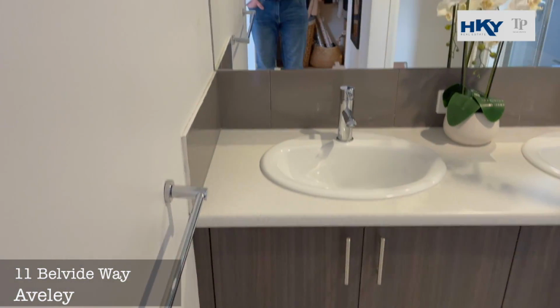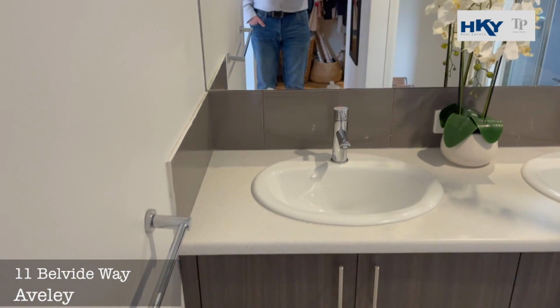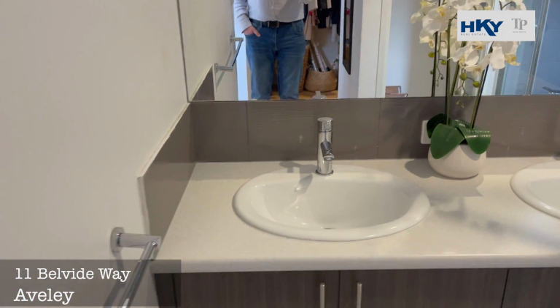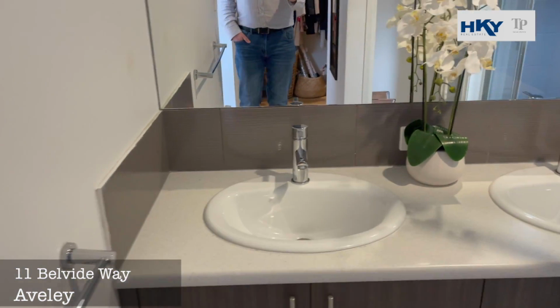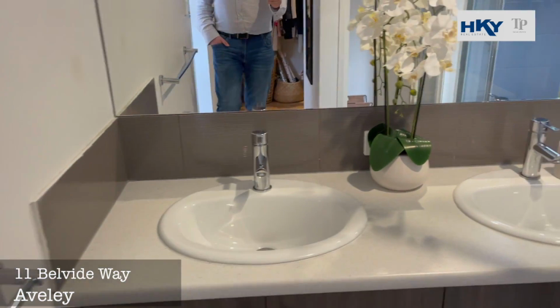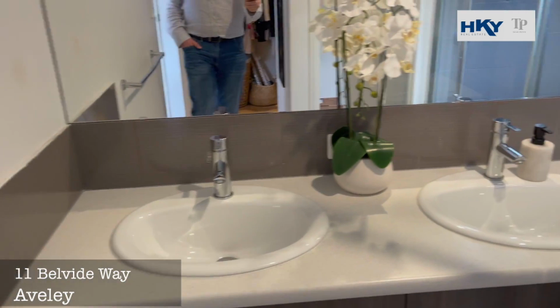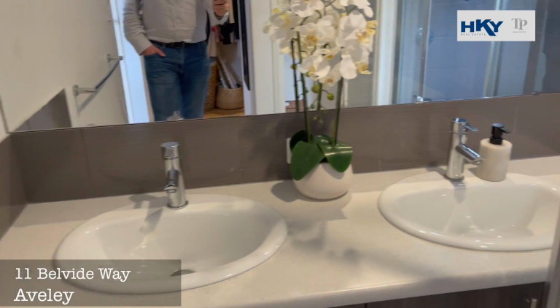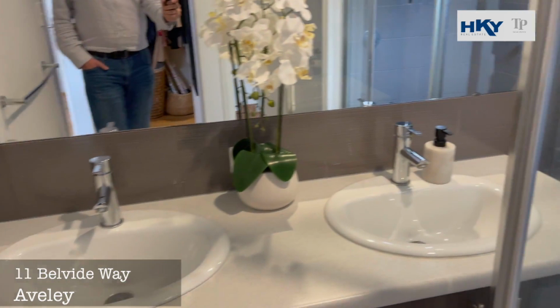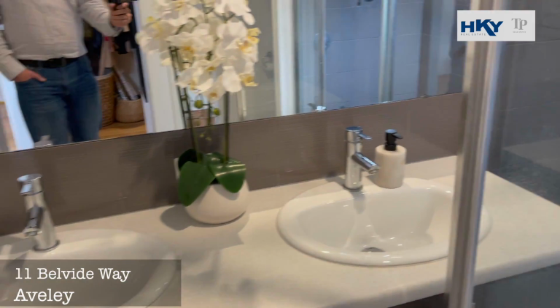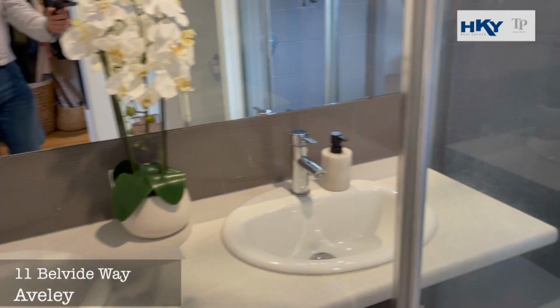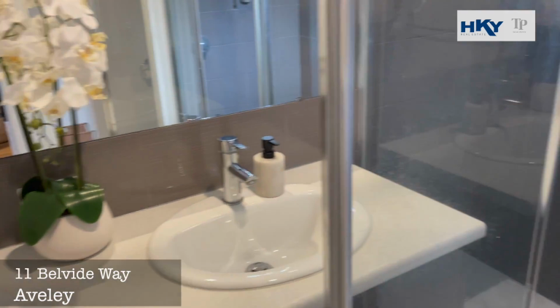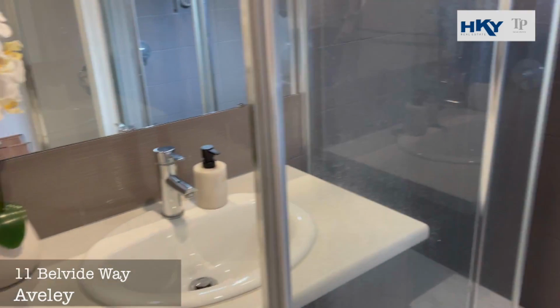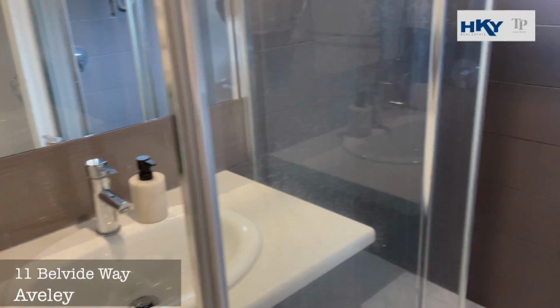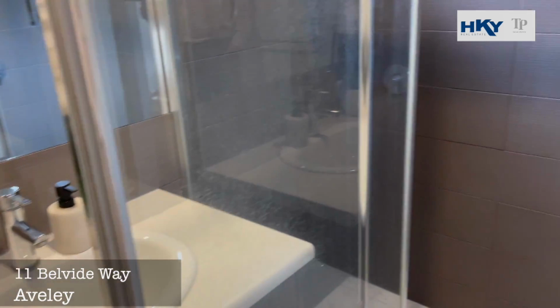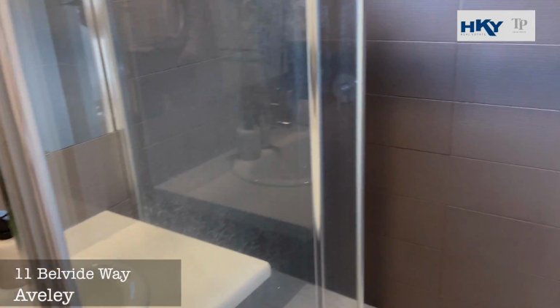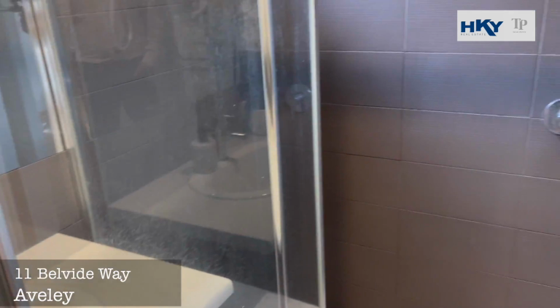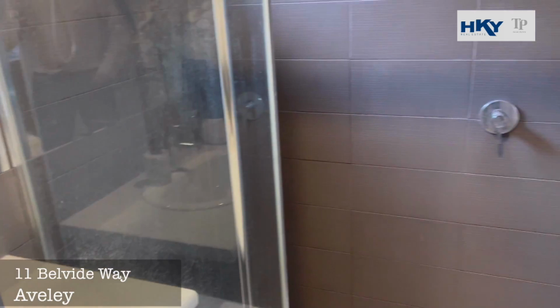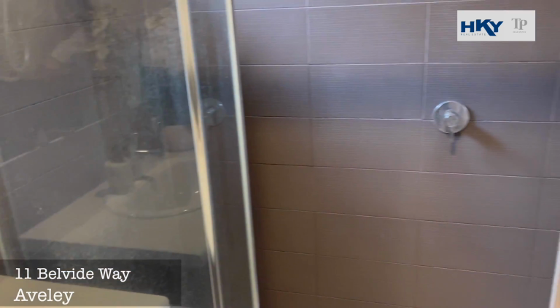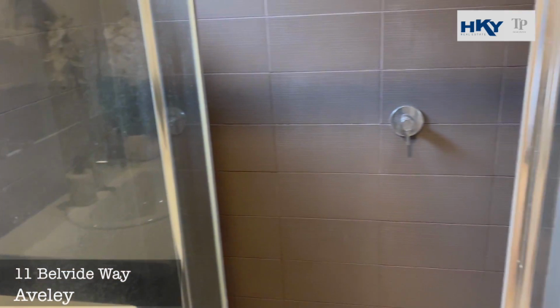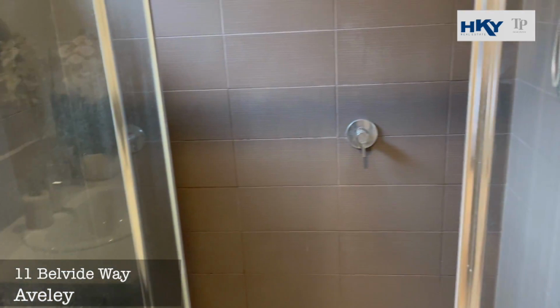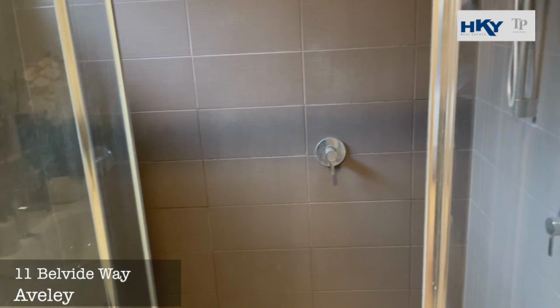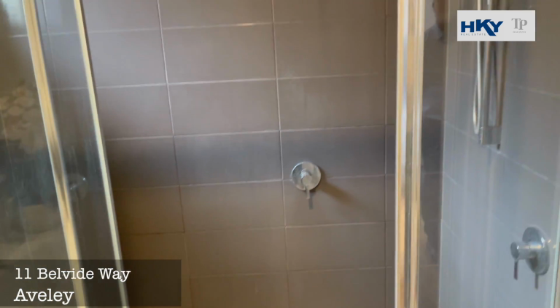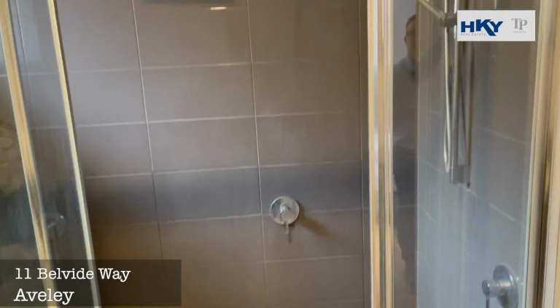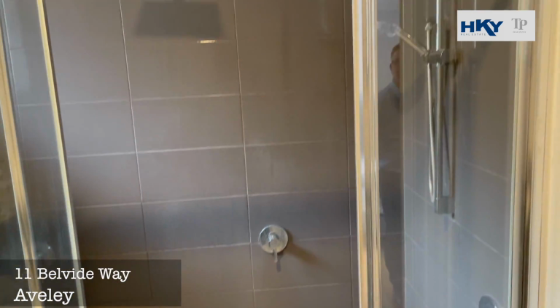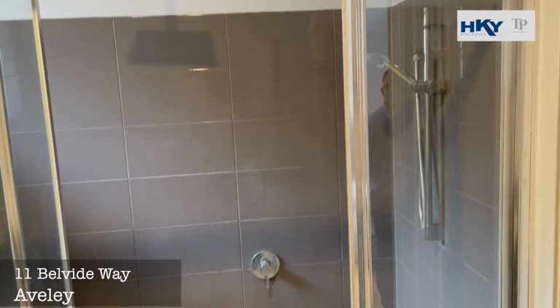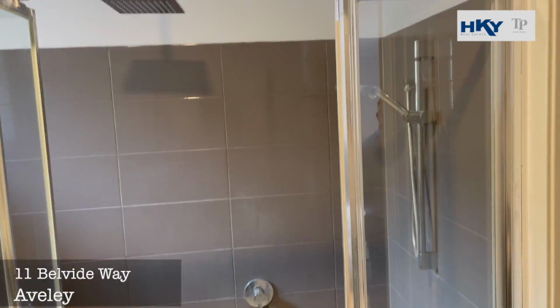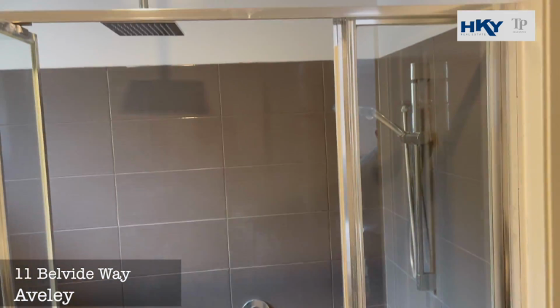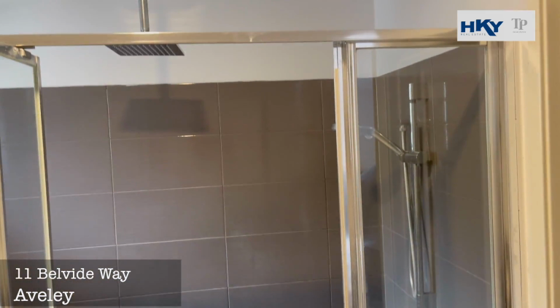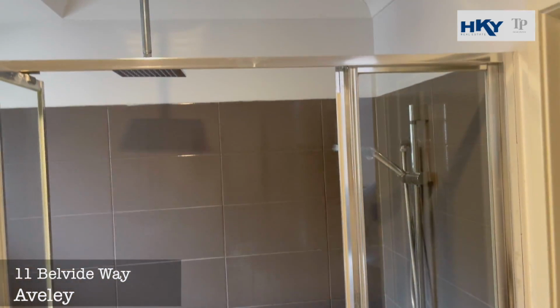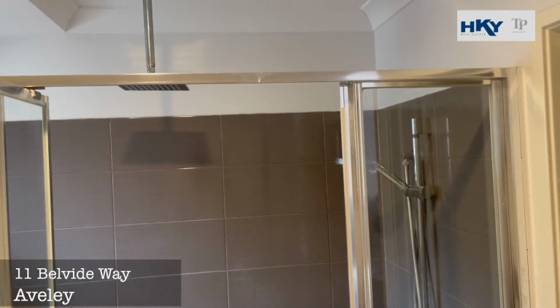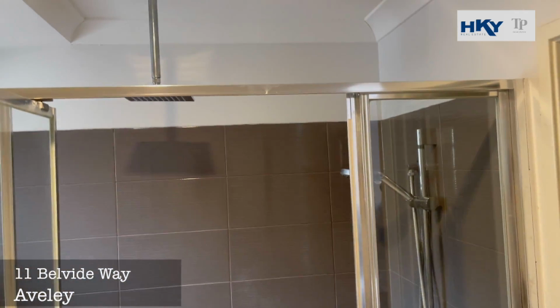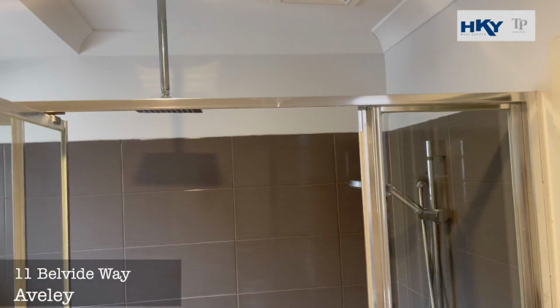You can see the double shower there, with that nice rainfall shower head.